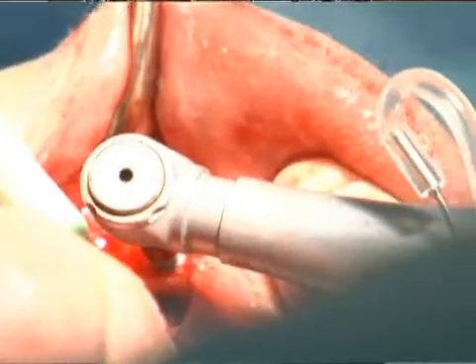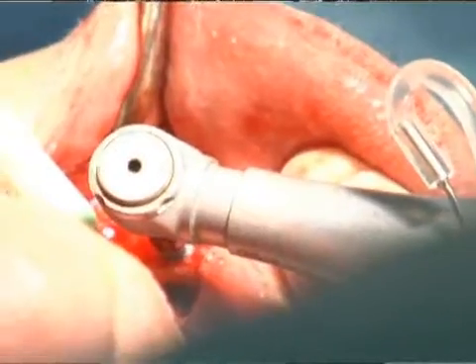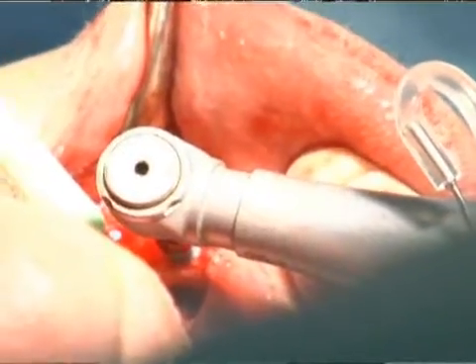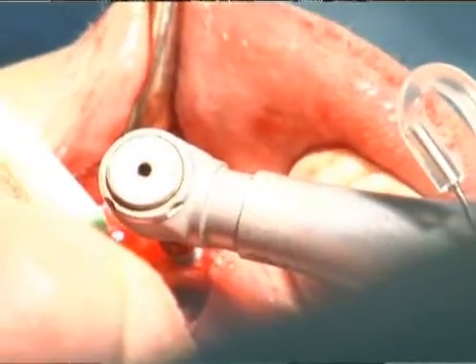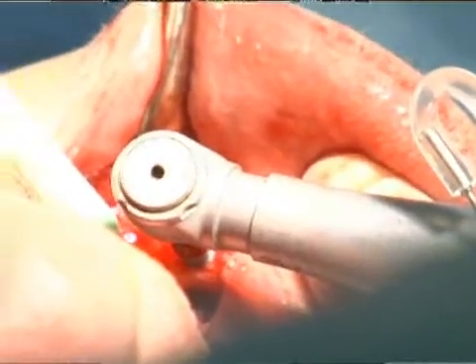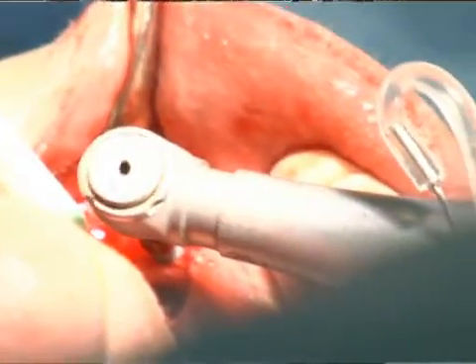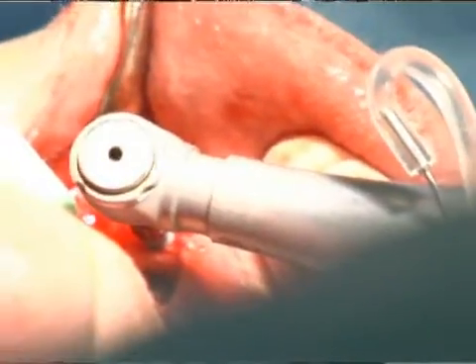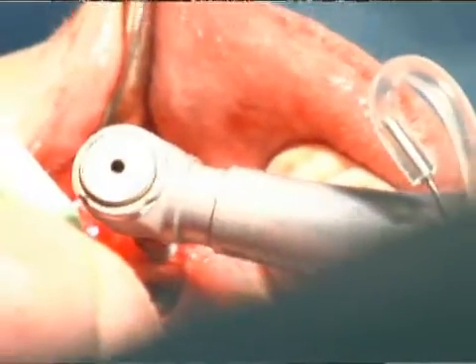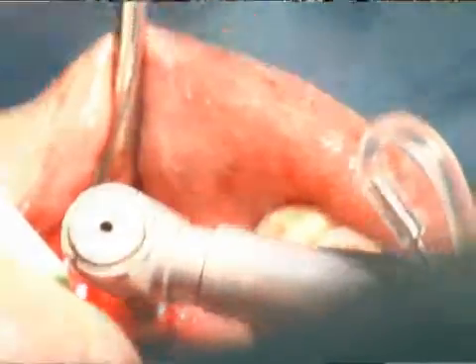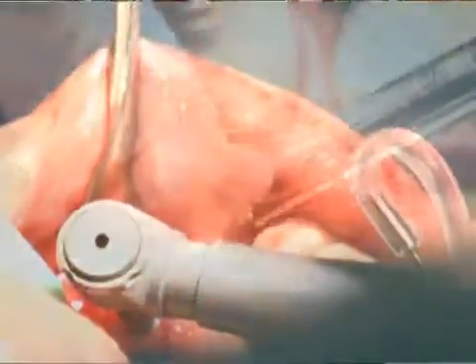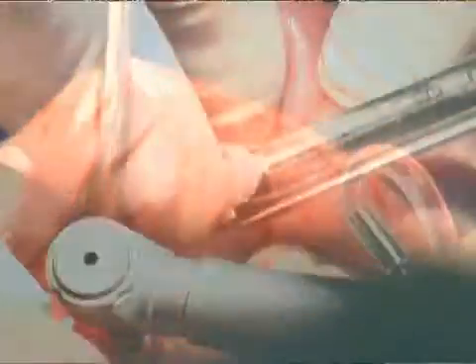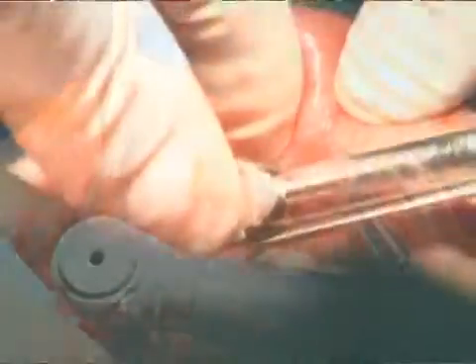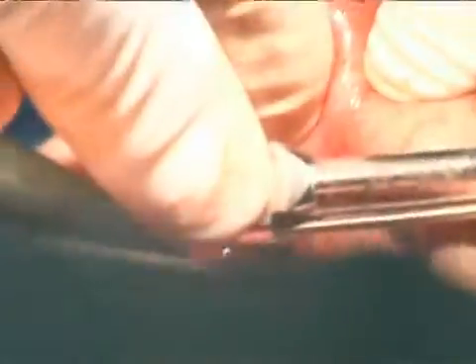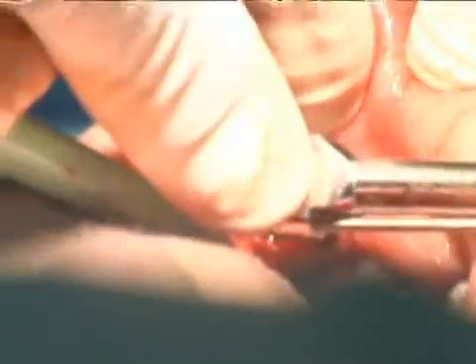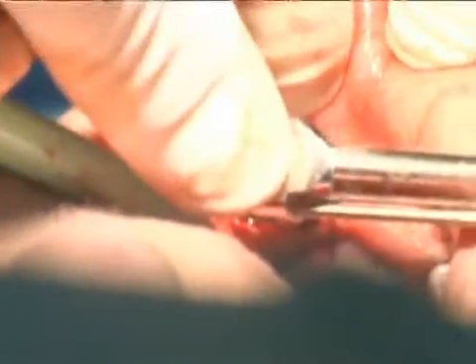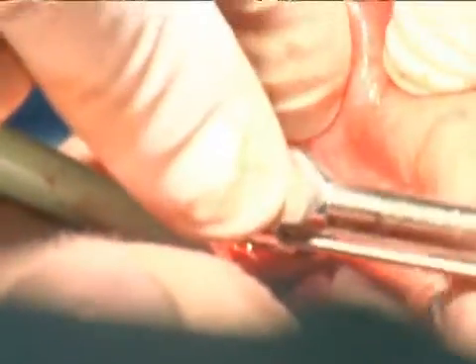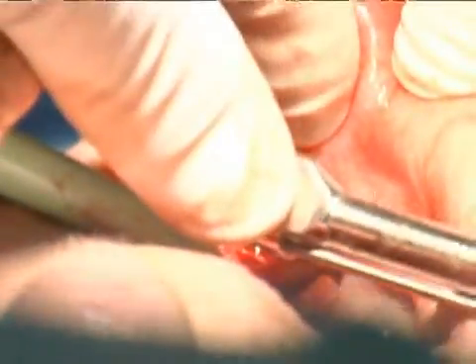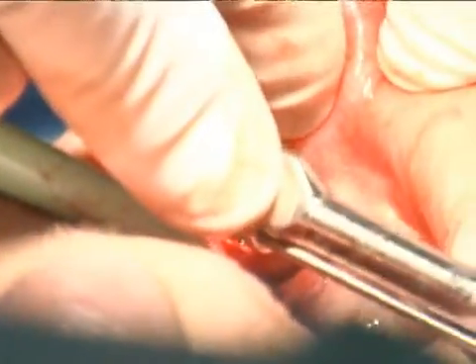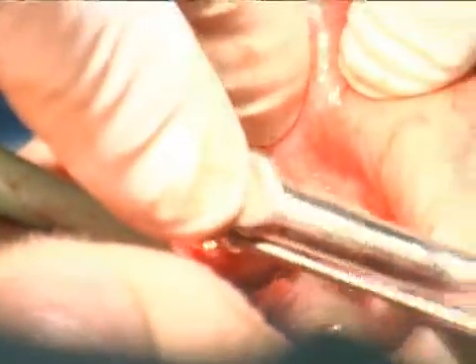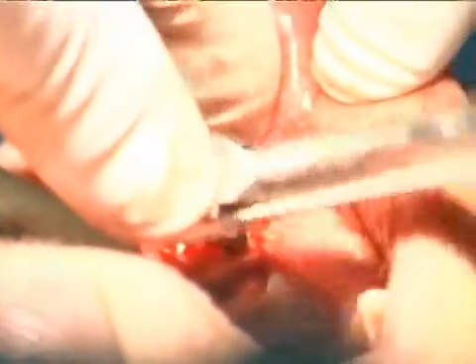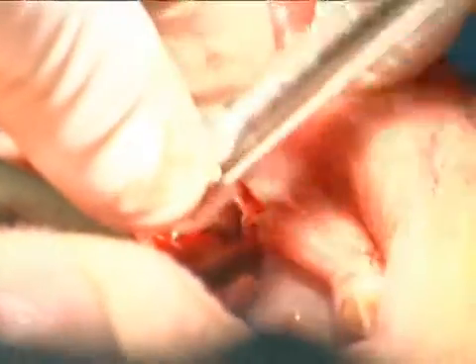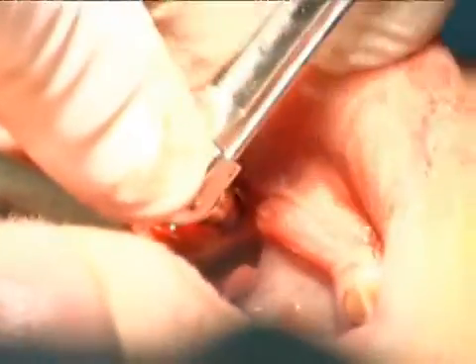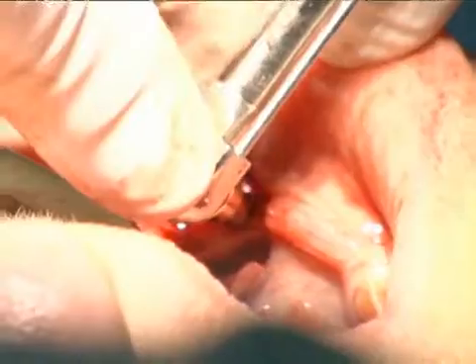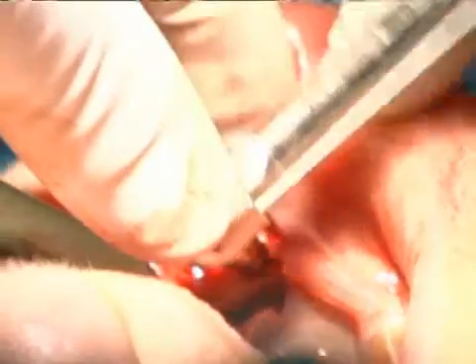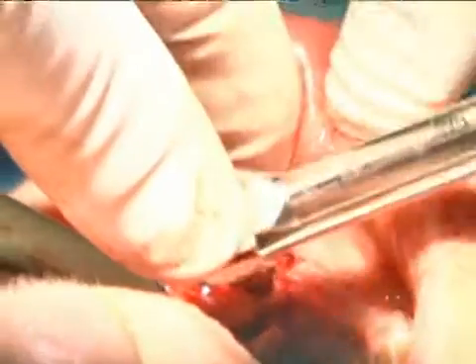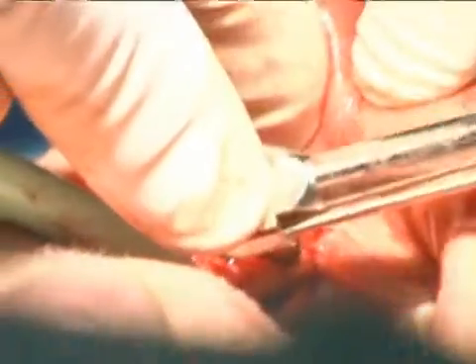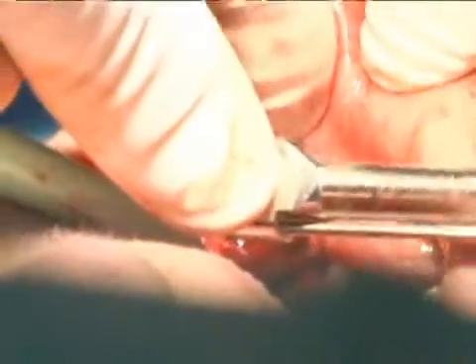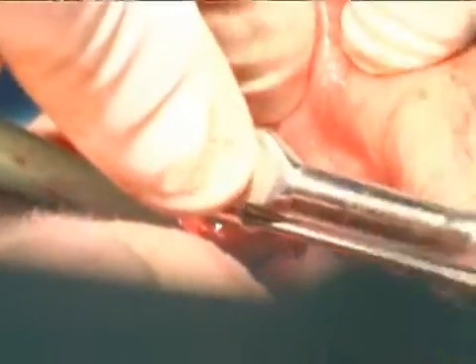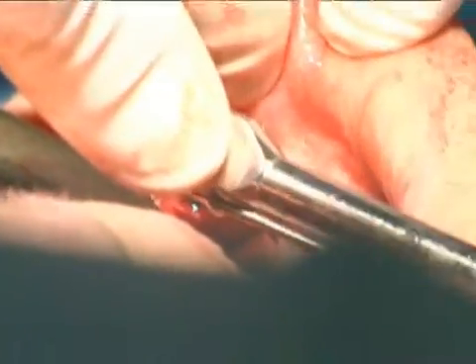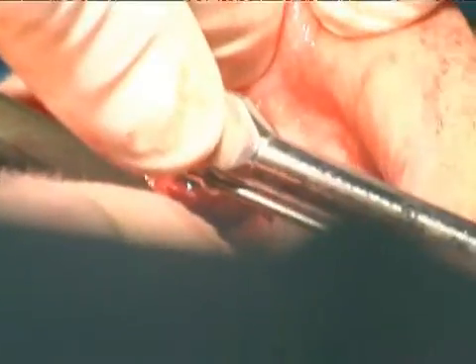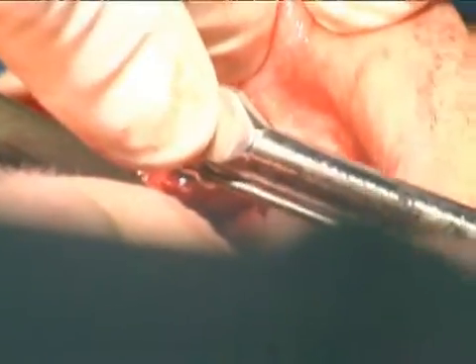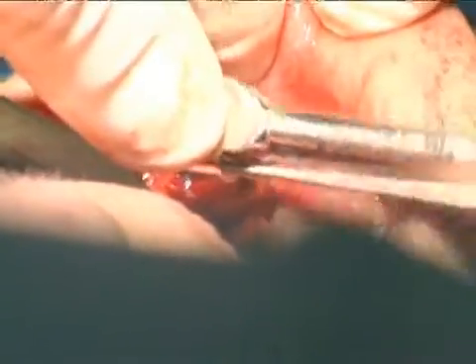we have a little torque wrench that we kind of go click, click, click until the implant is flush with the bone.